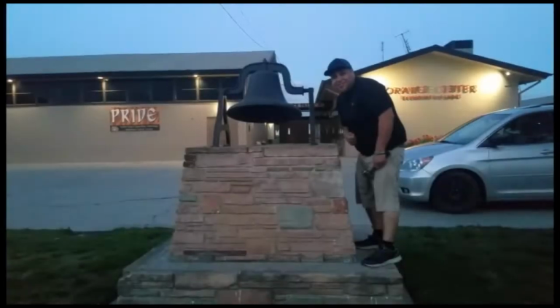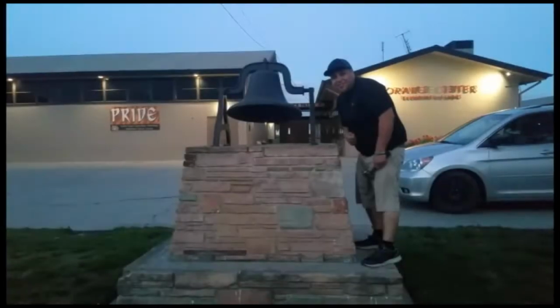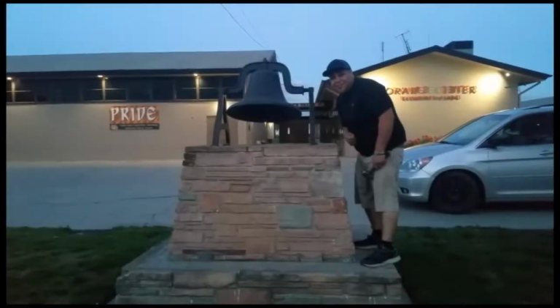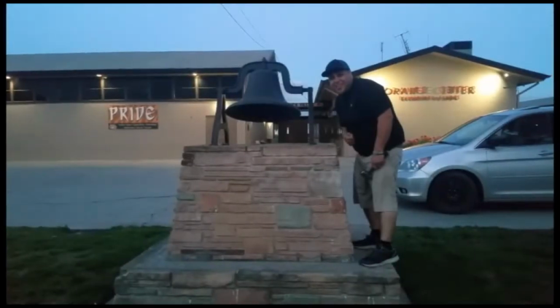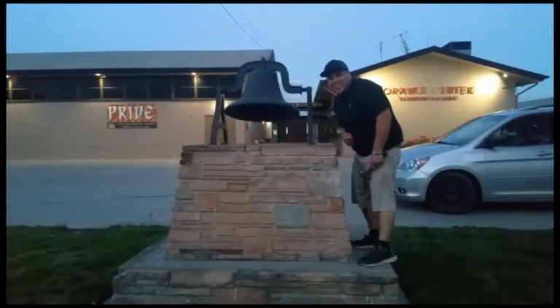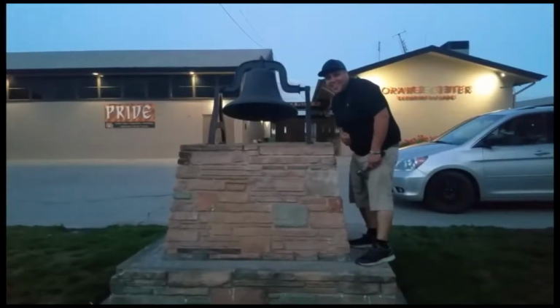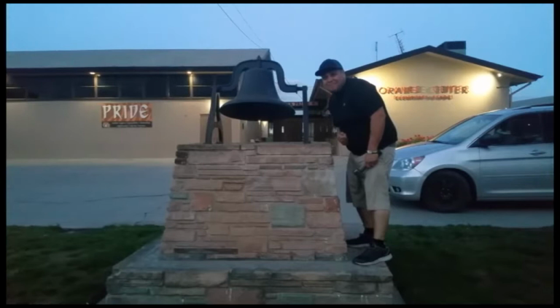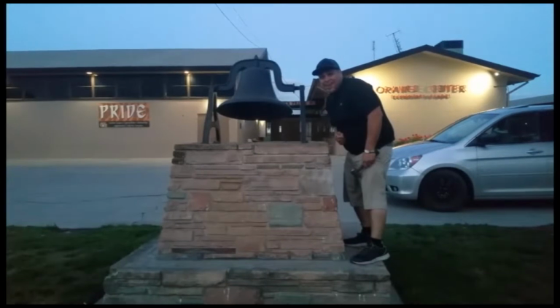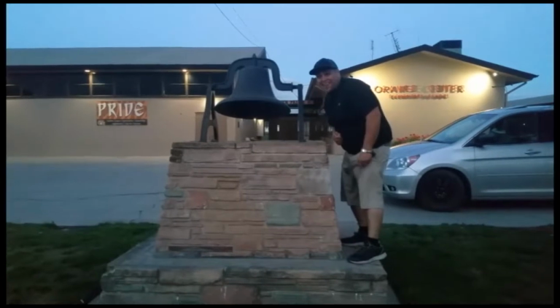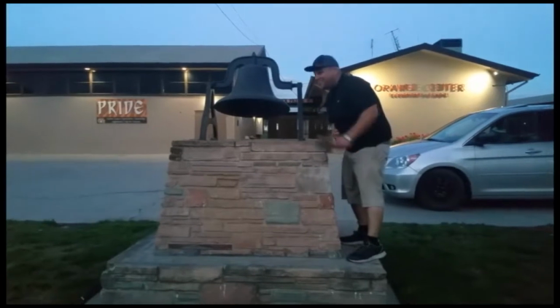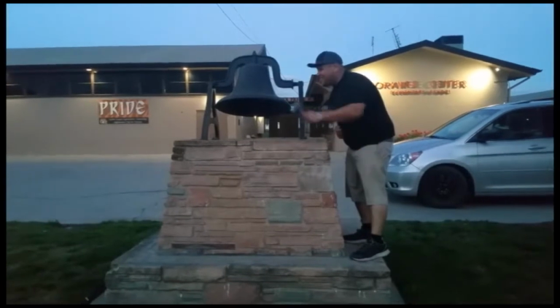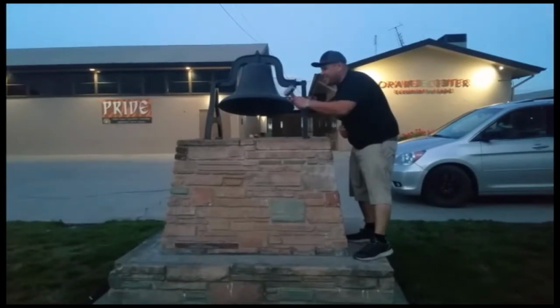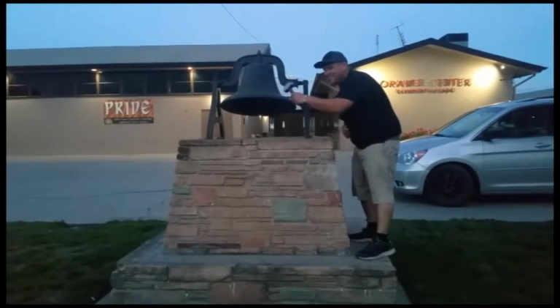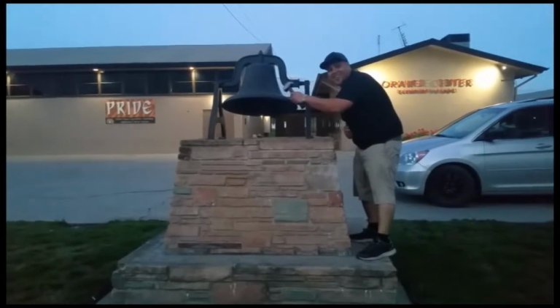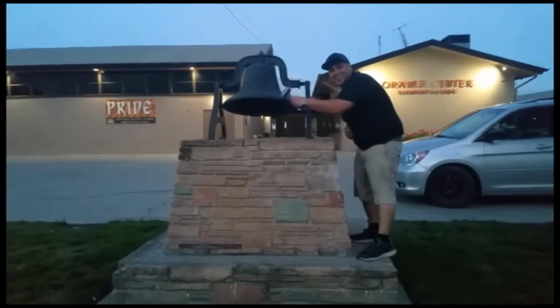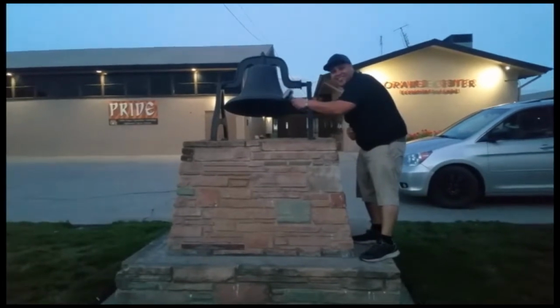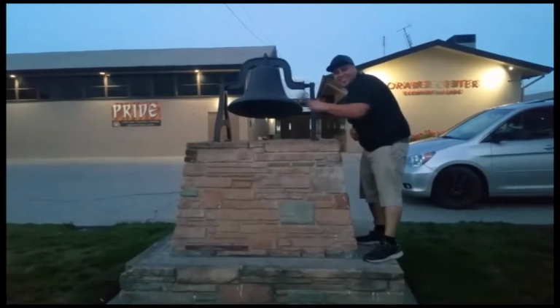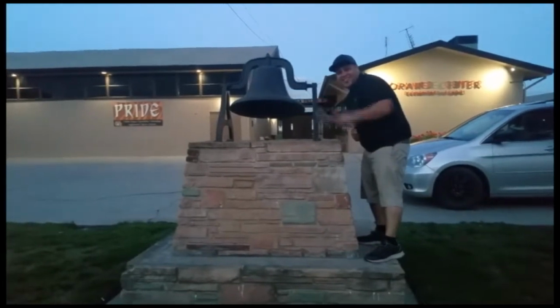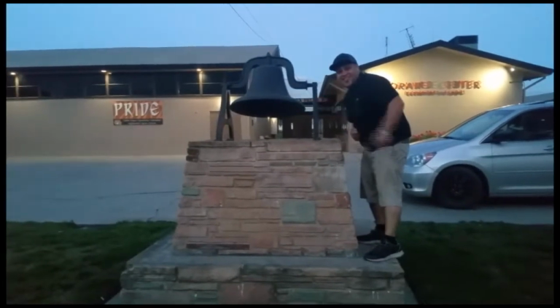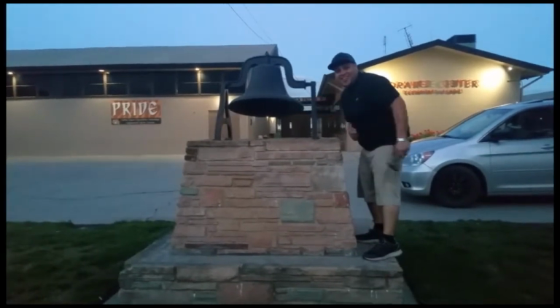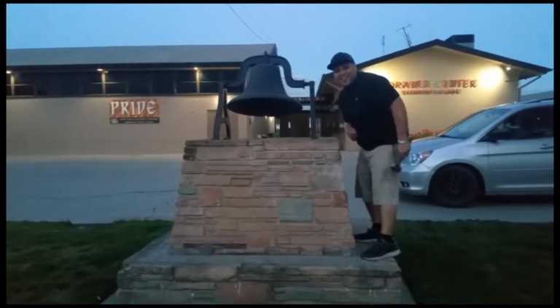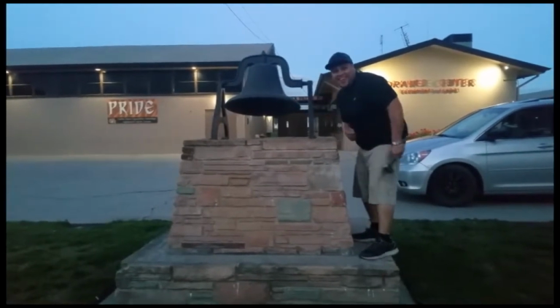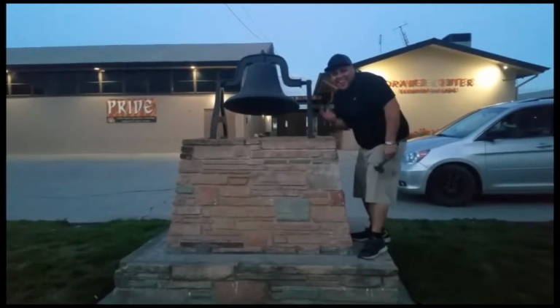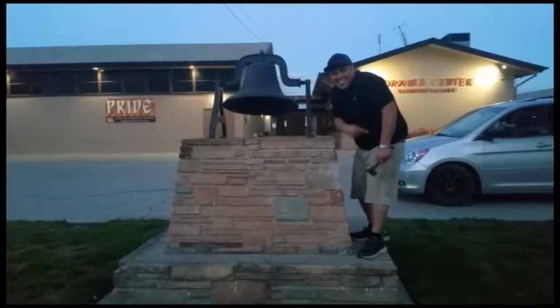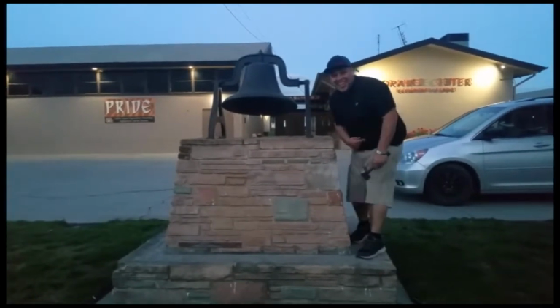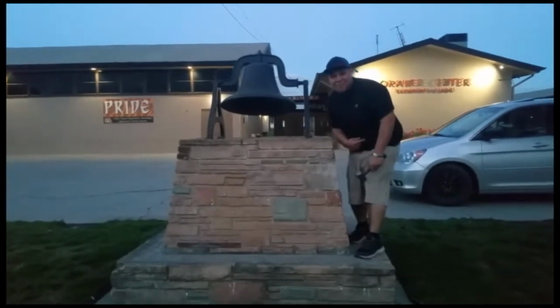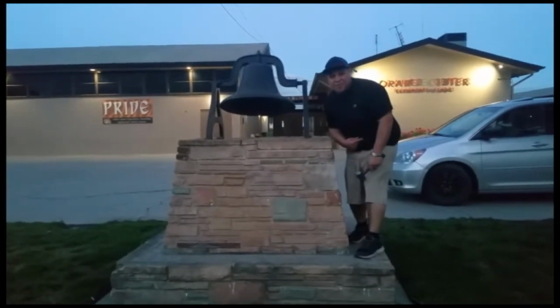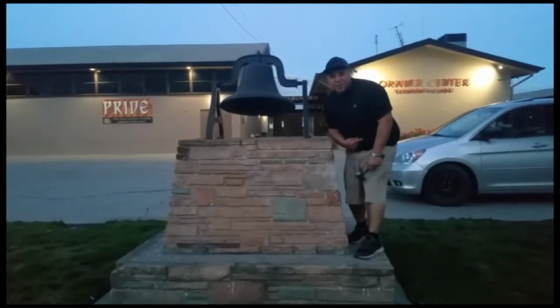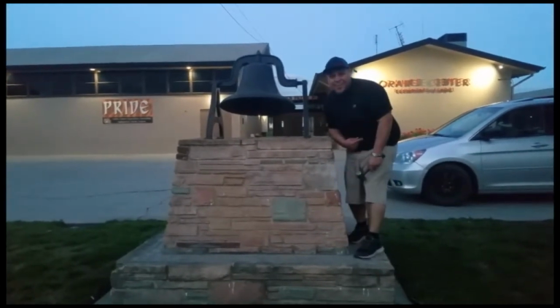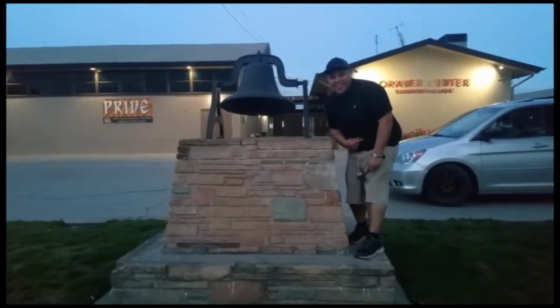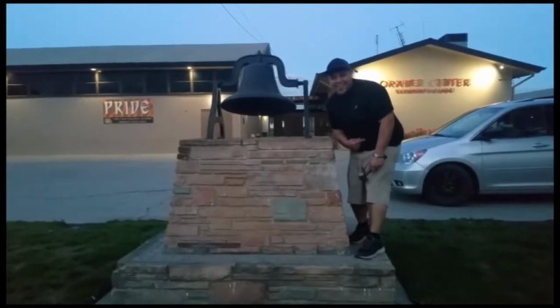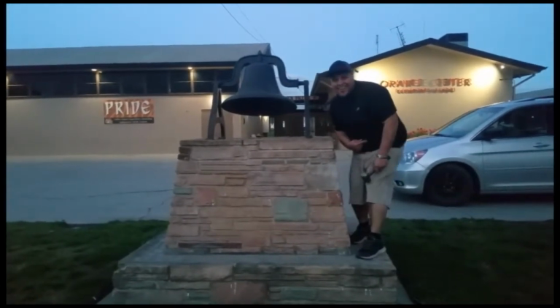Don't forget to hit that bell. Let's get out of here before we get kicked out.